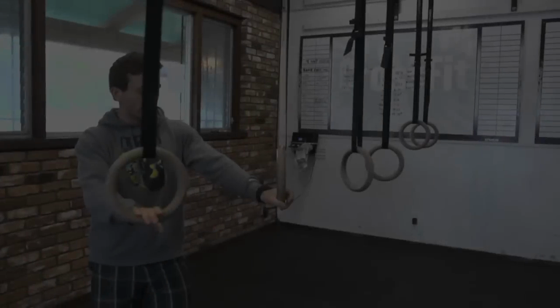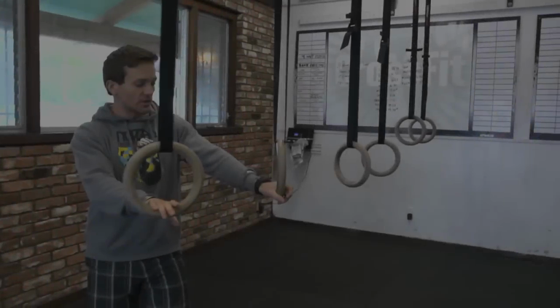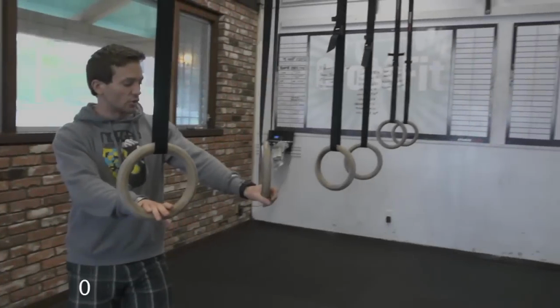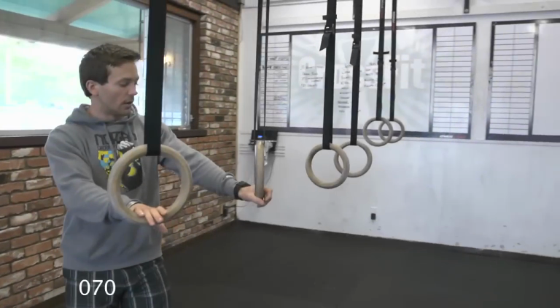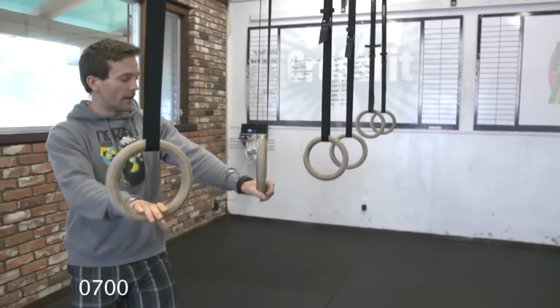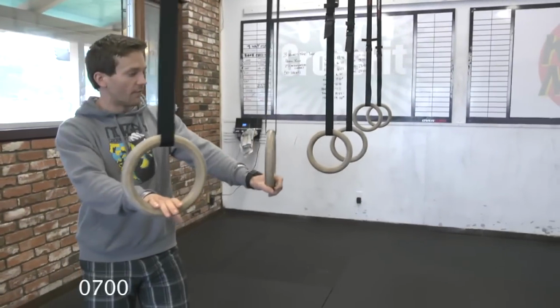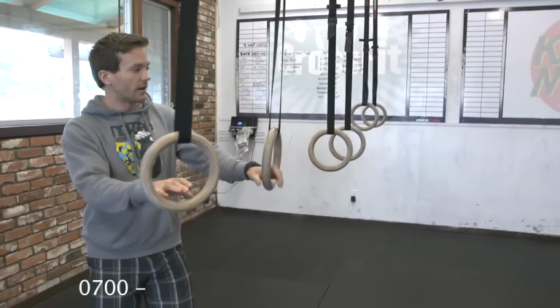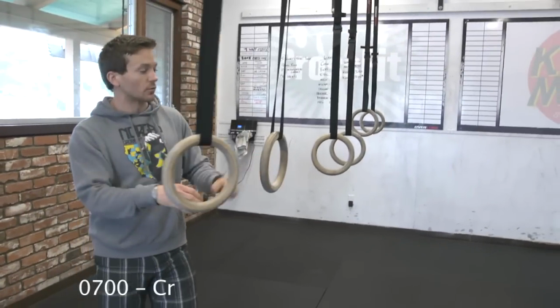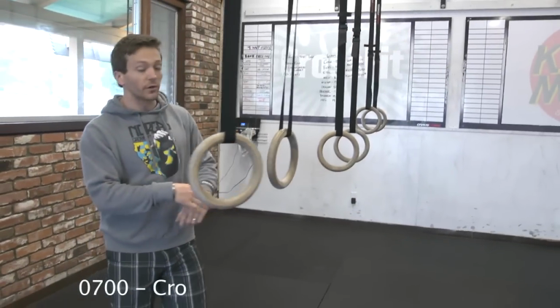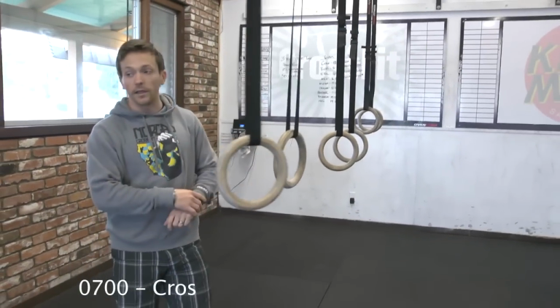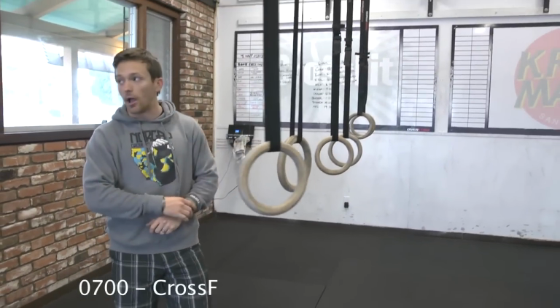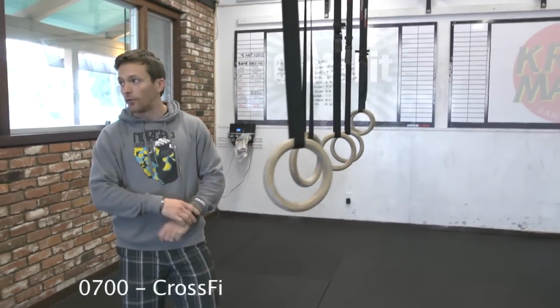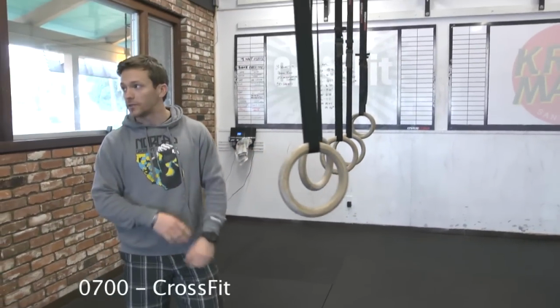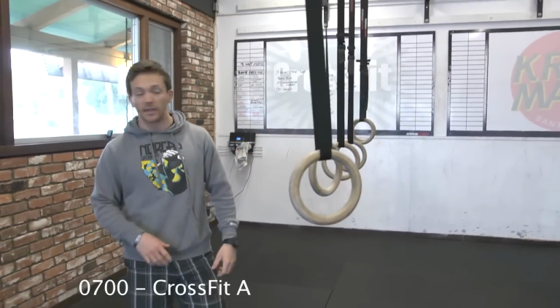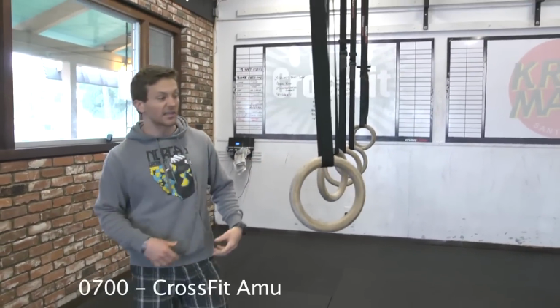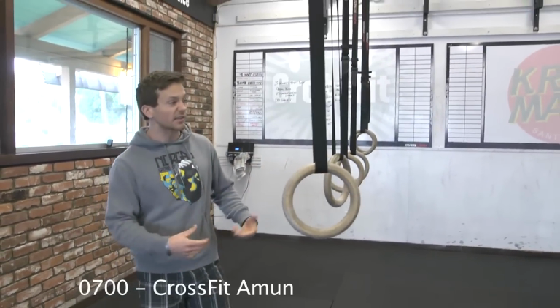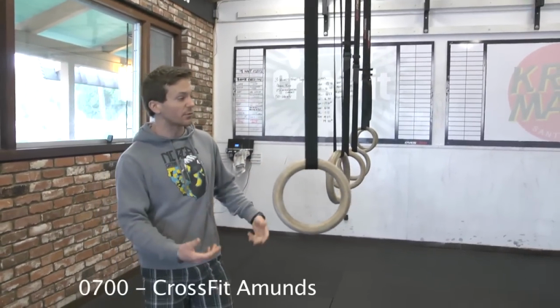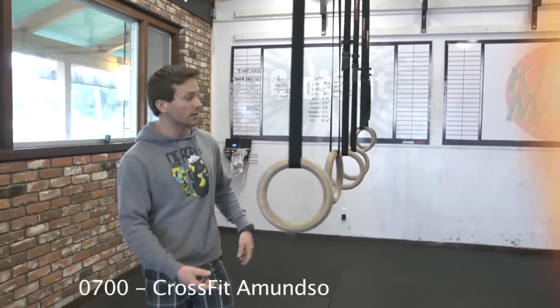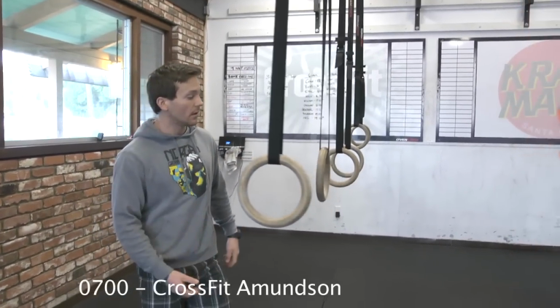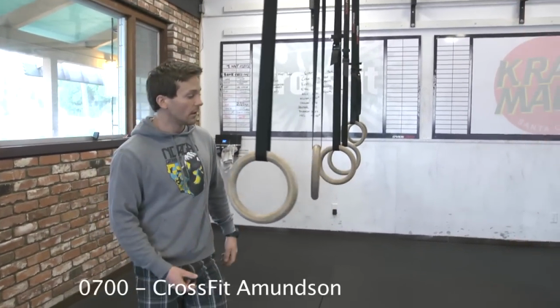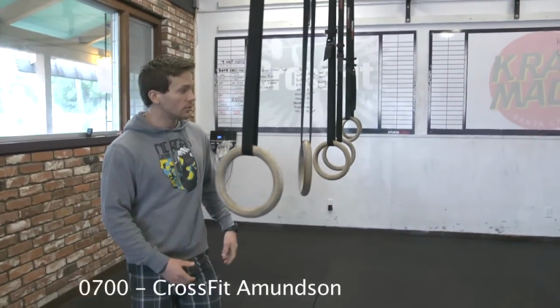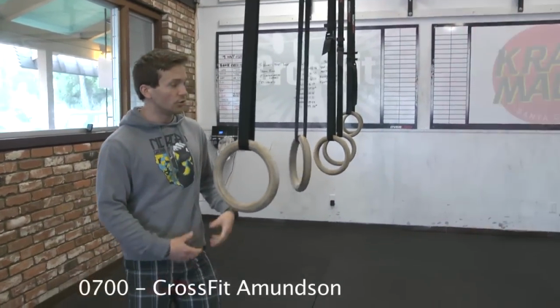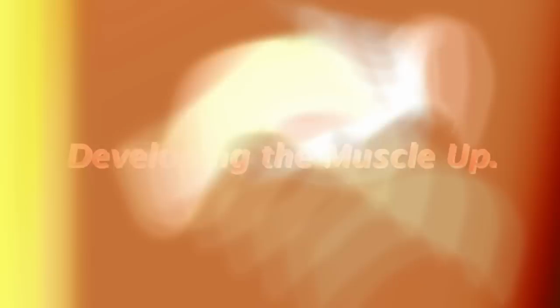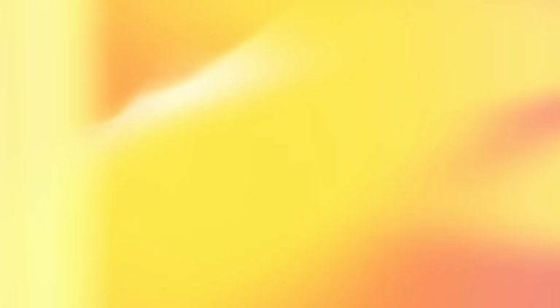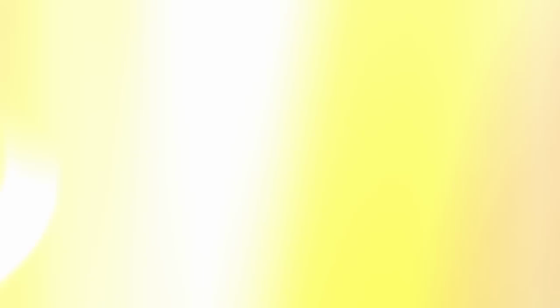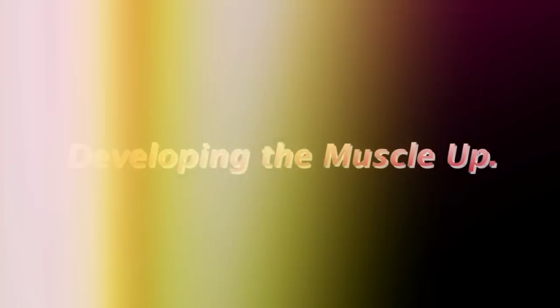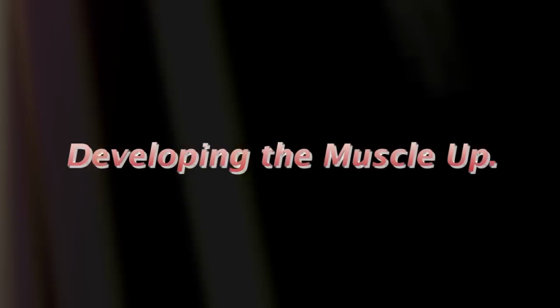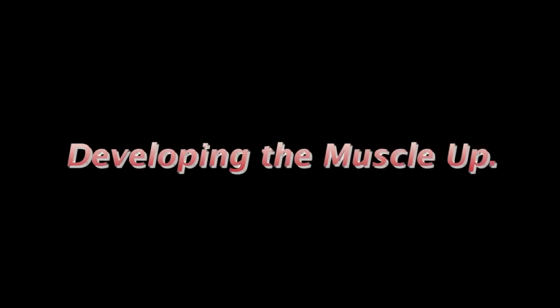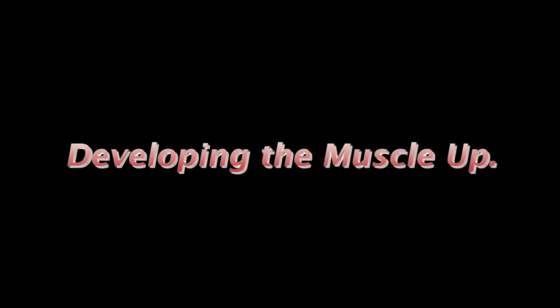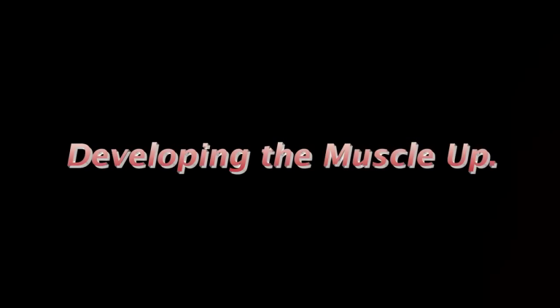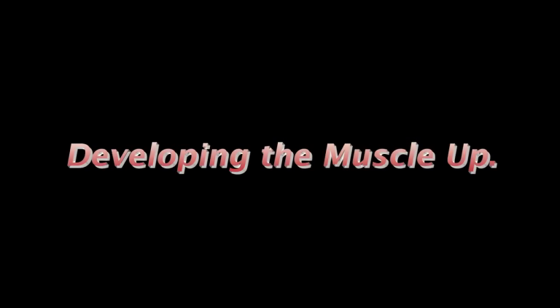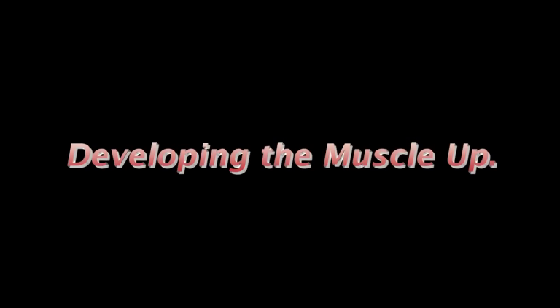This is a drill that I find is really helpful as an accessory to your training to help you get a little bit better at your muscle-ups.